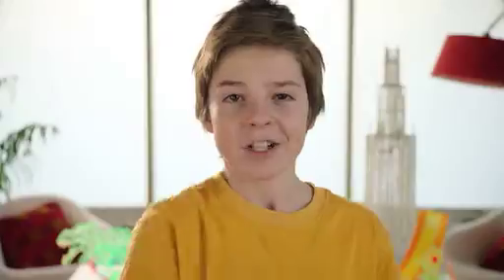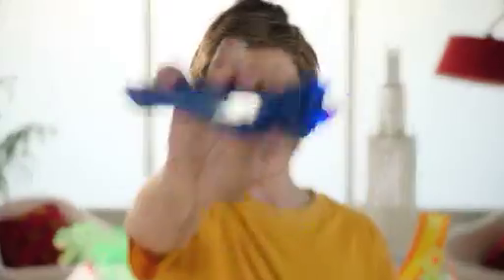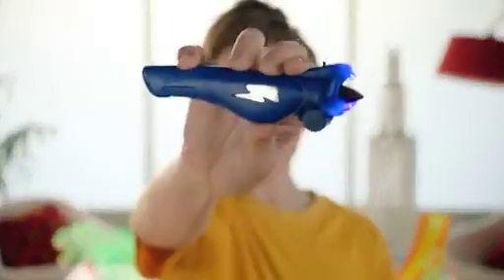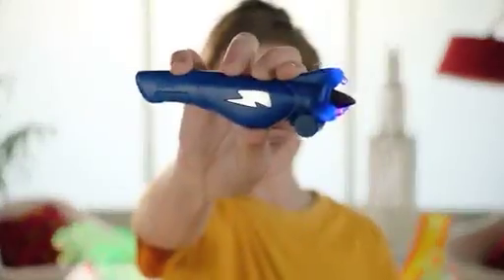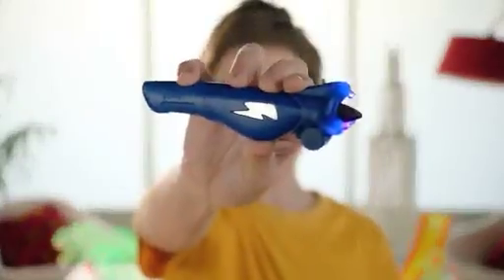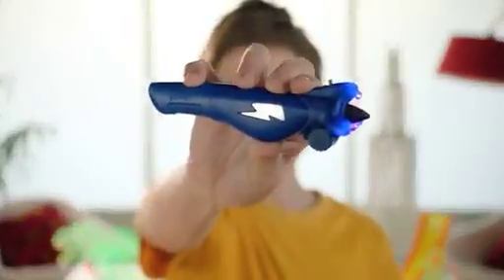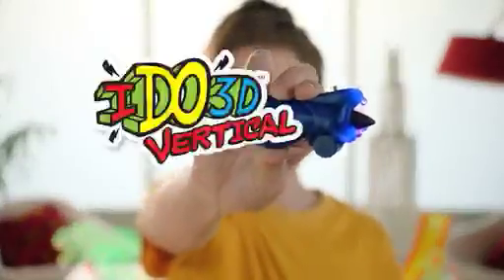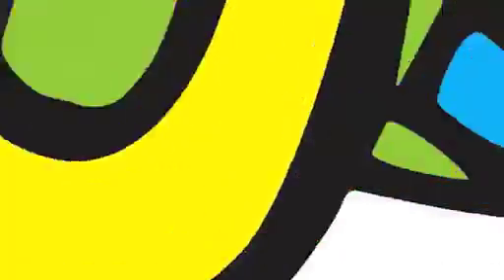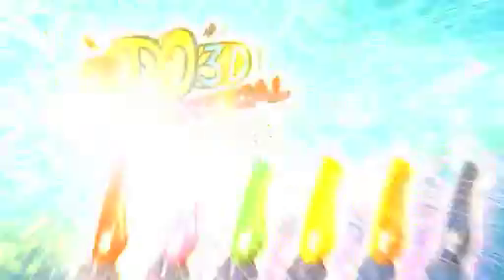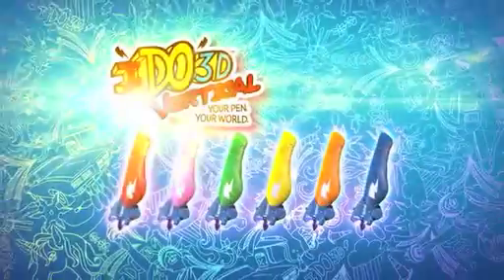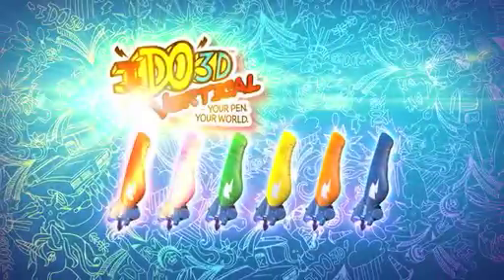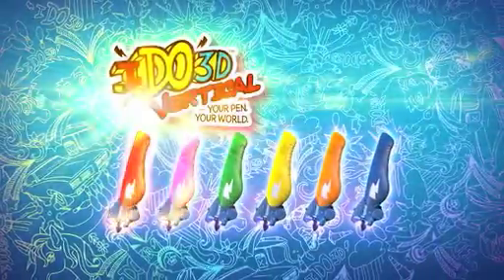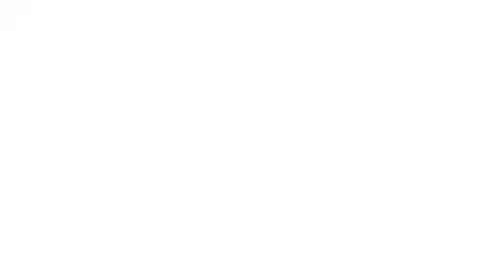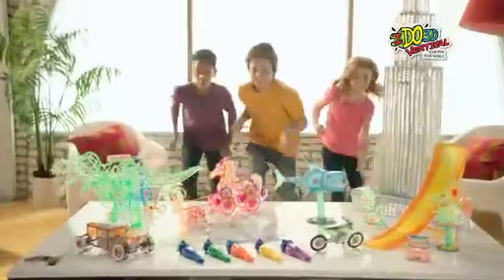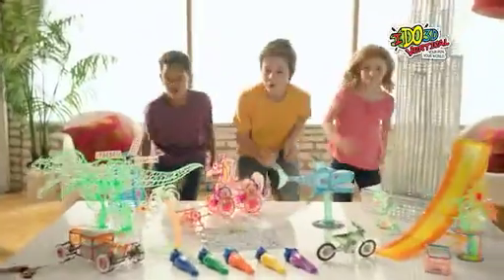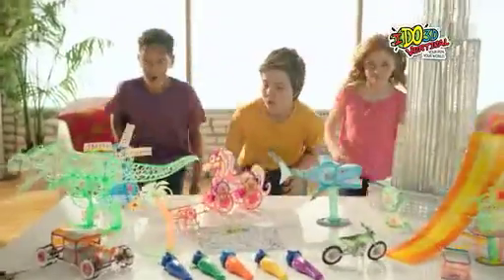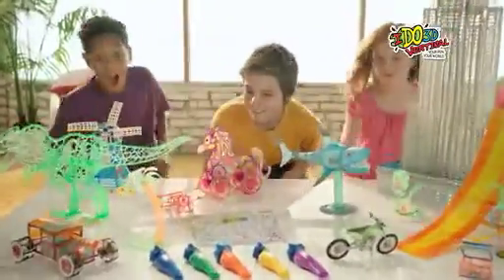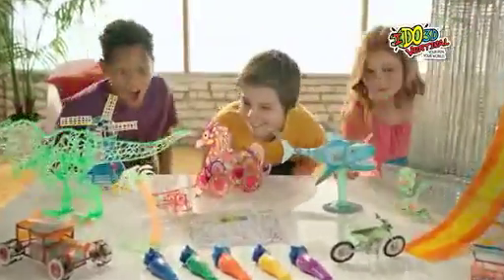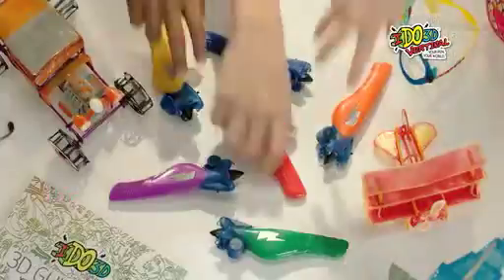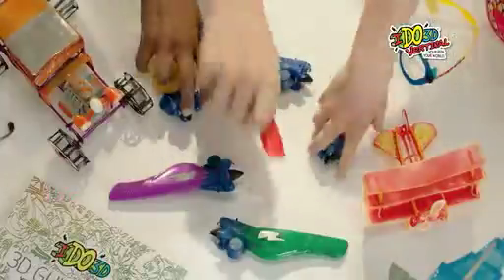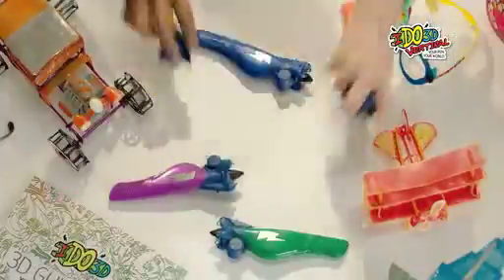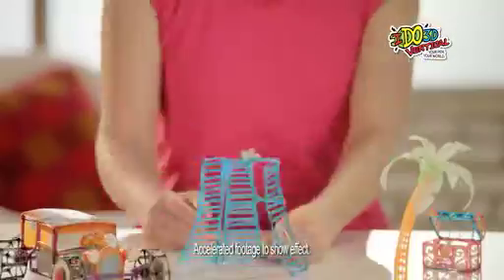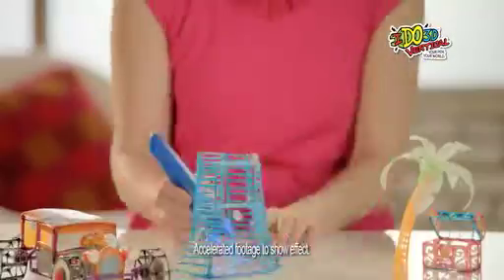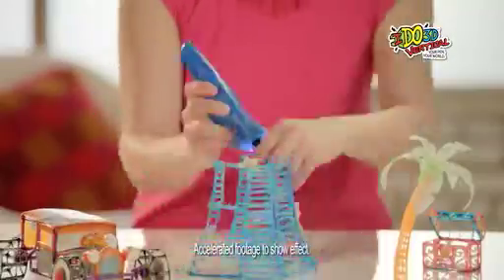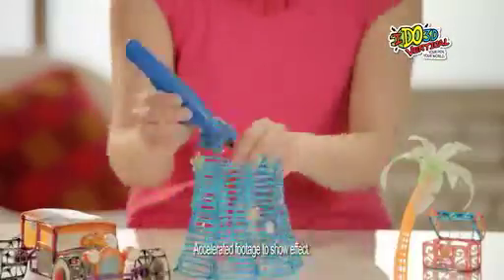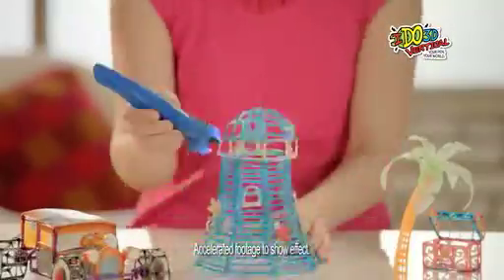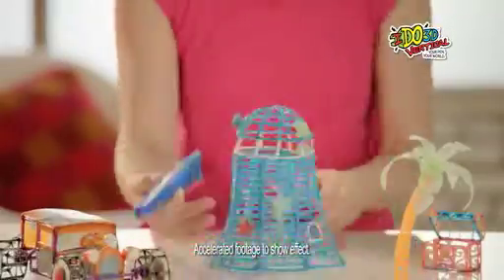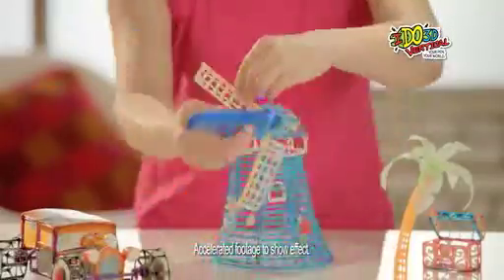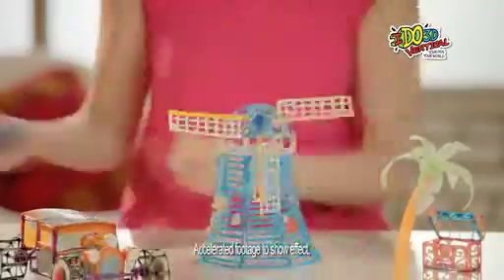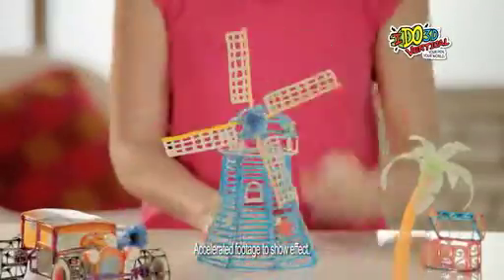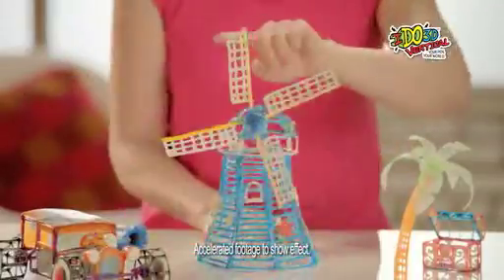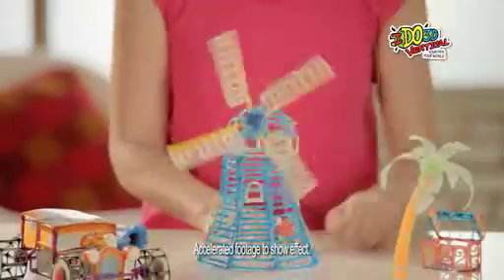Do you do 3D? I do 3D! He does 3D, she does 3D. You do 3D? I do 3D!